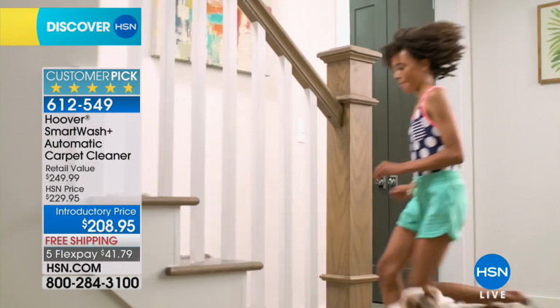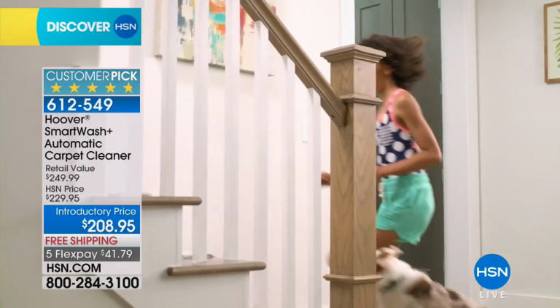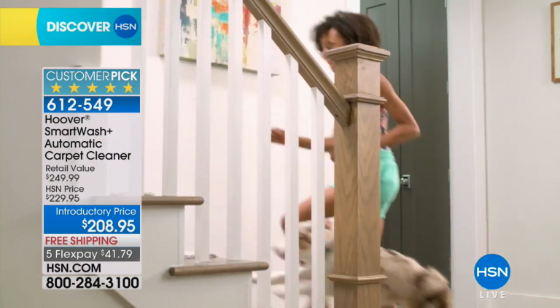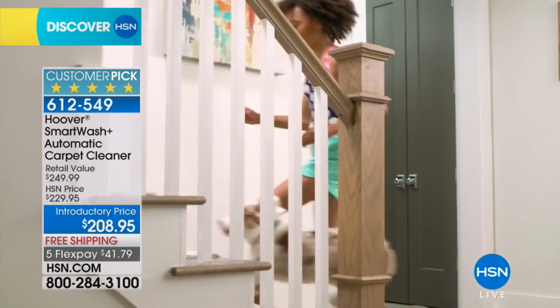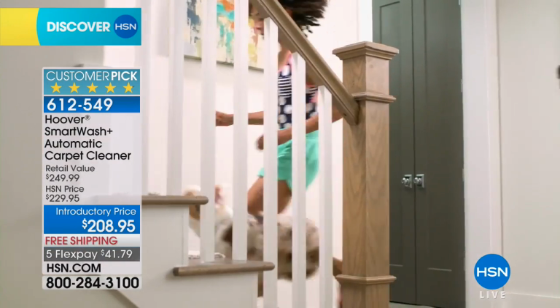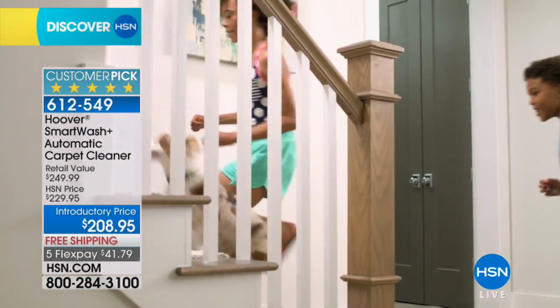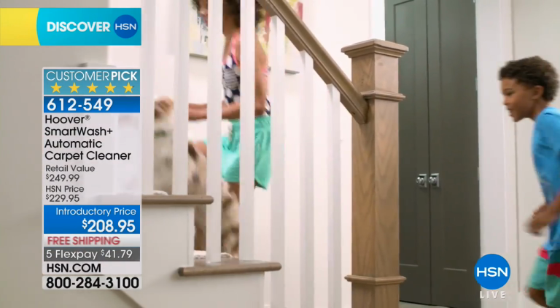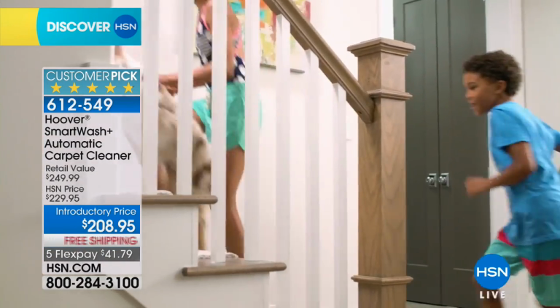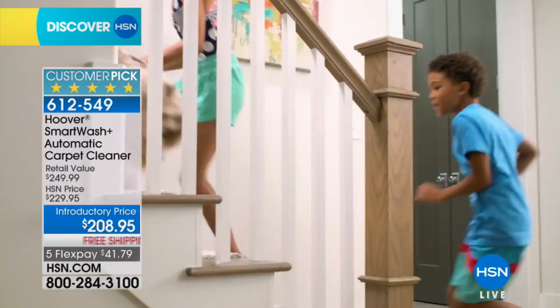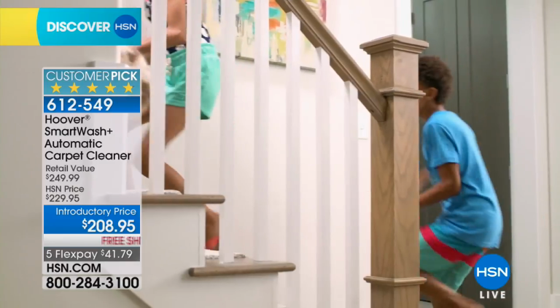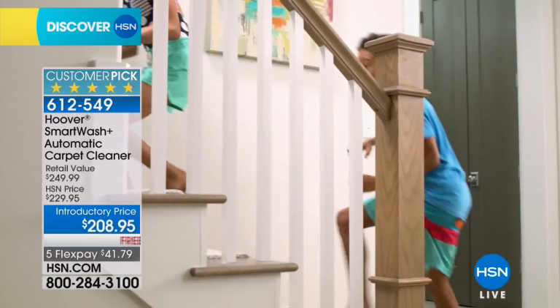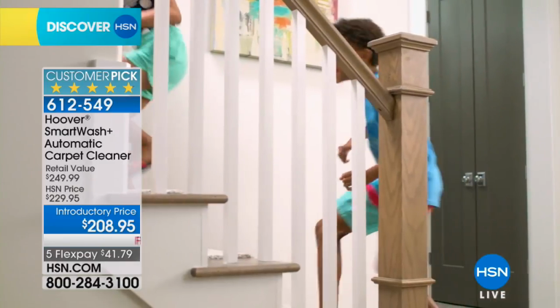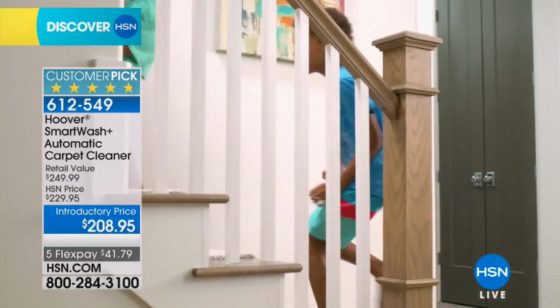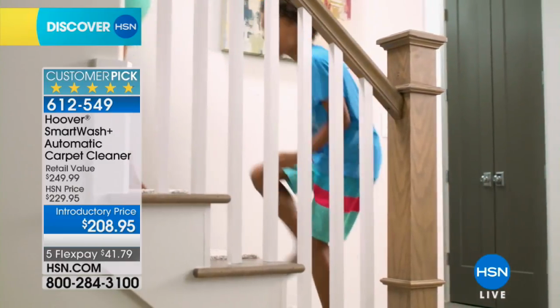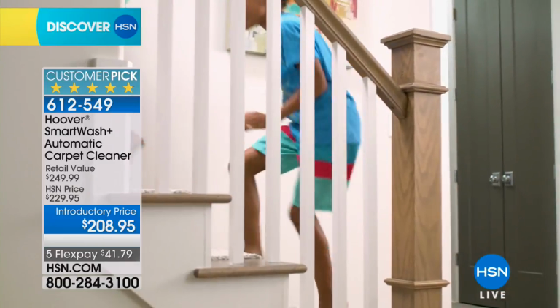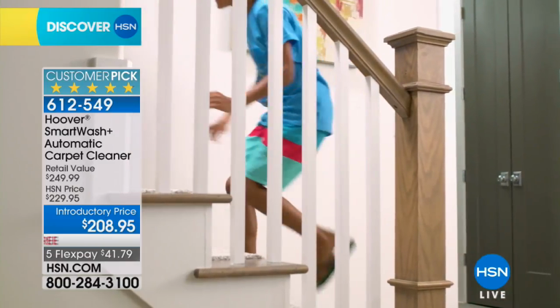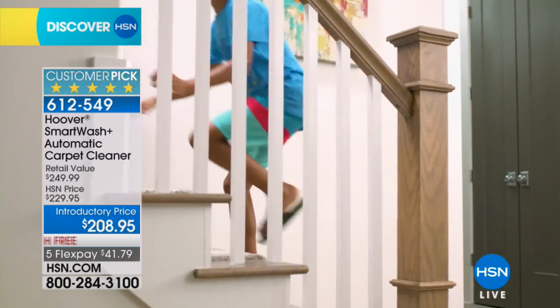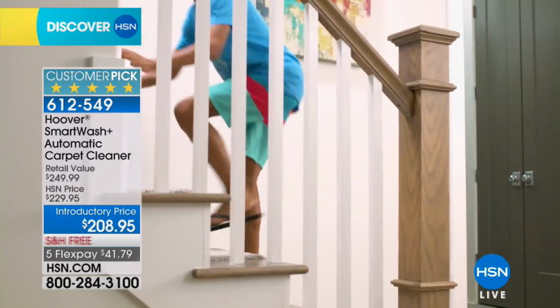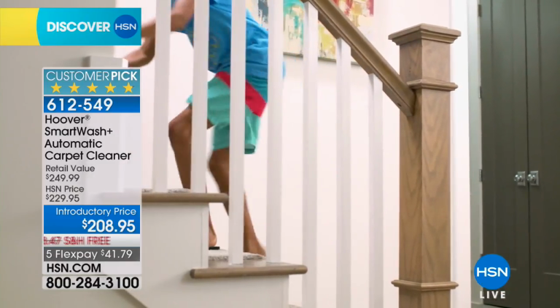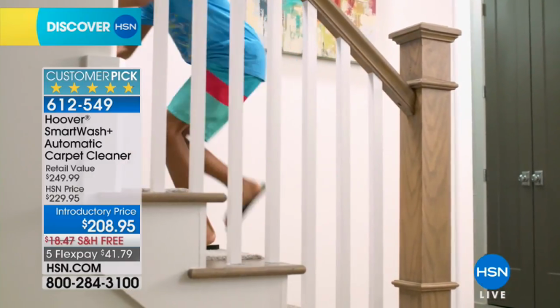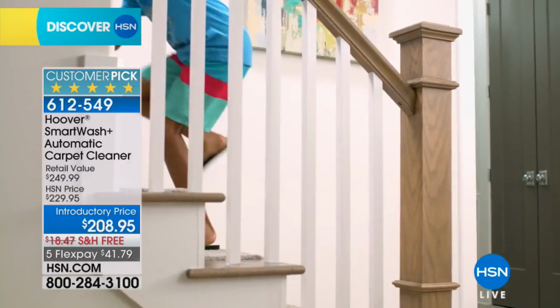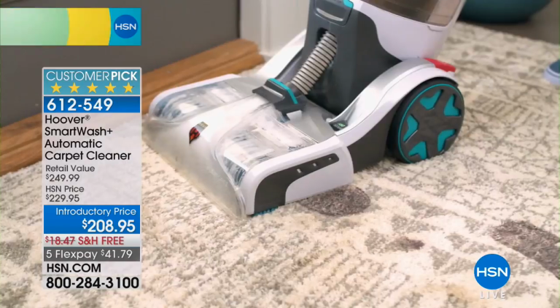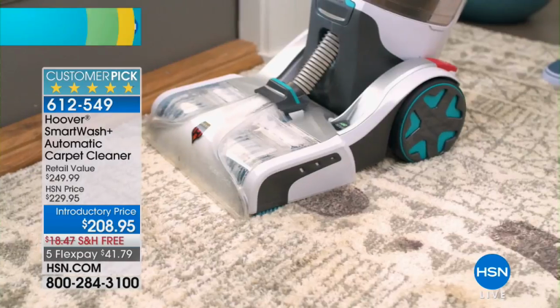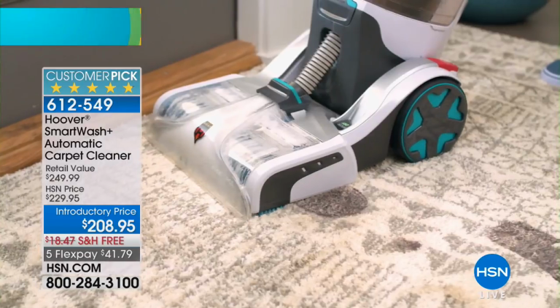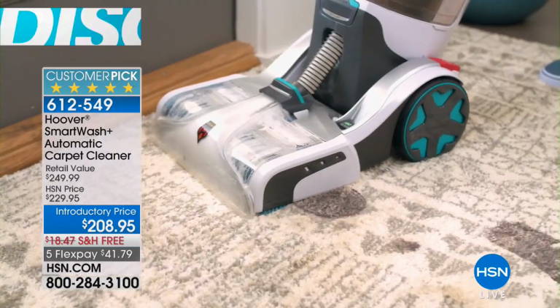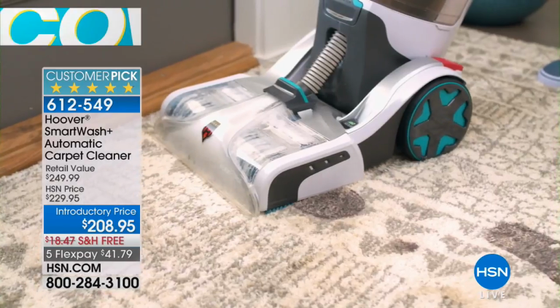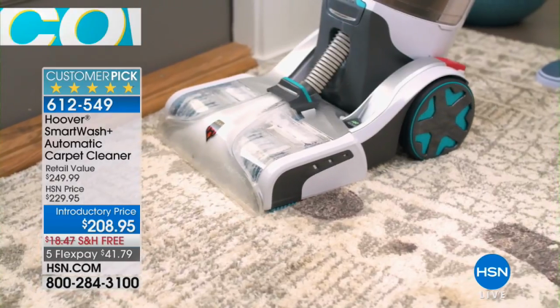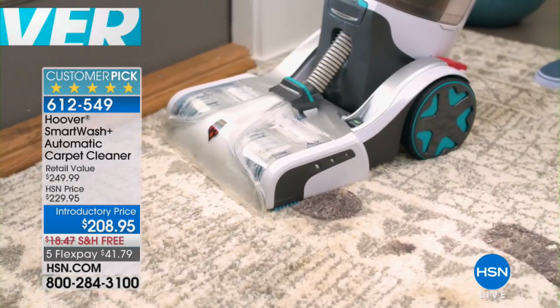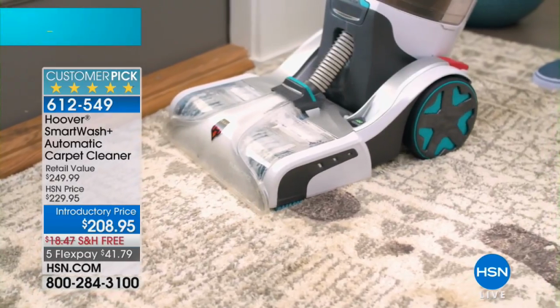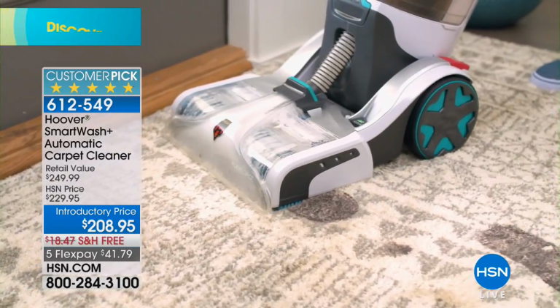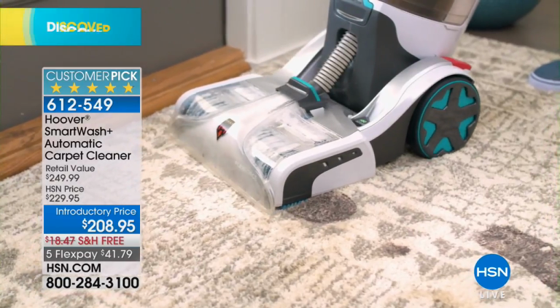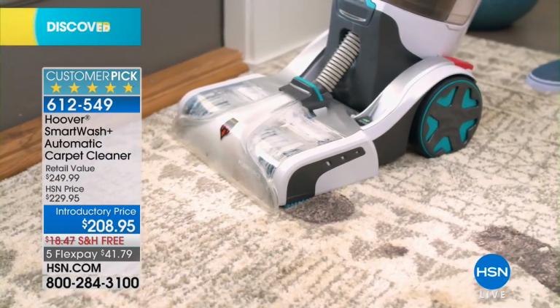That trigger problem means you're going to ruin the wood floor underneath, and you don't want to do that.